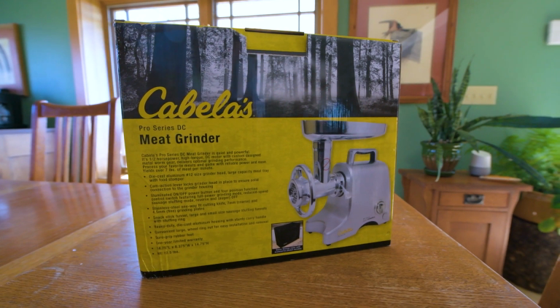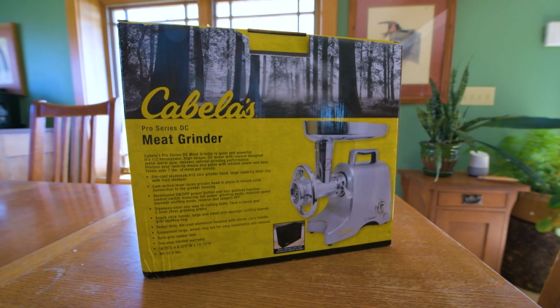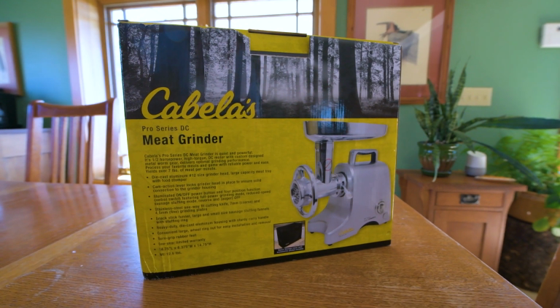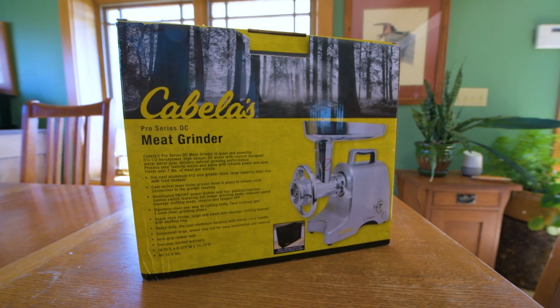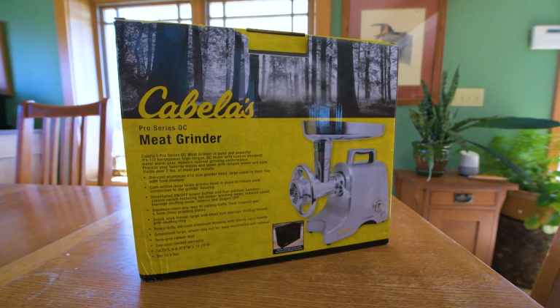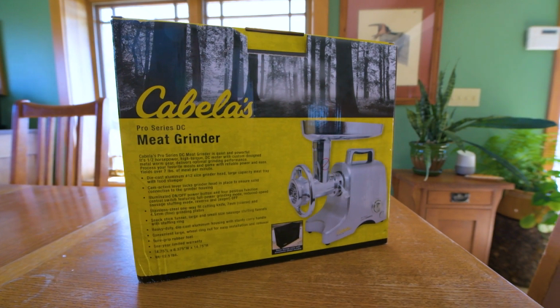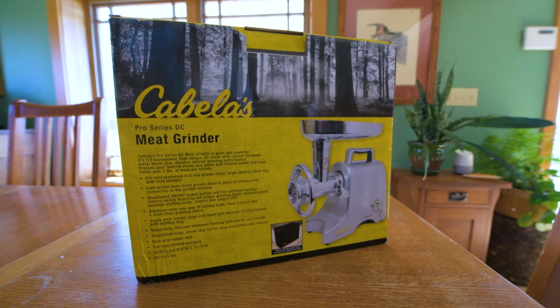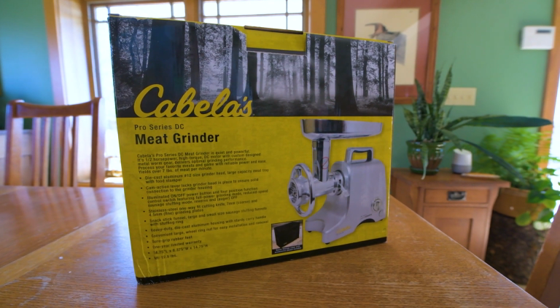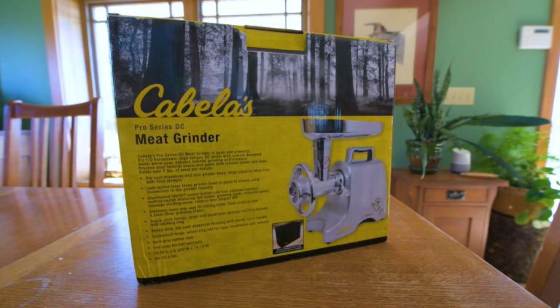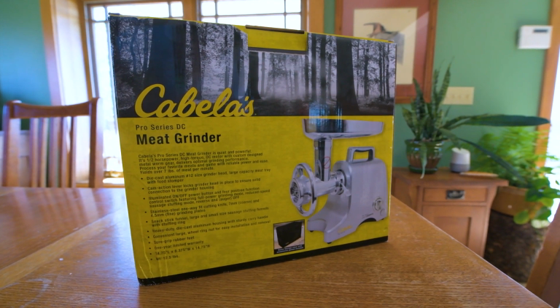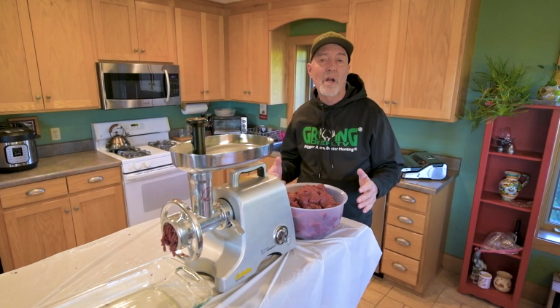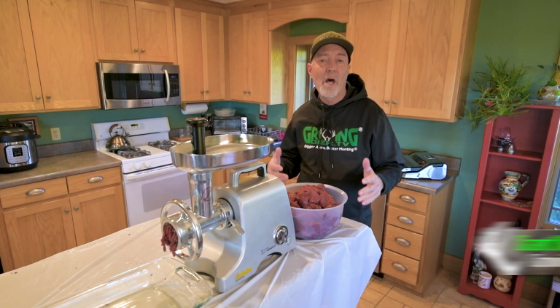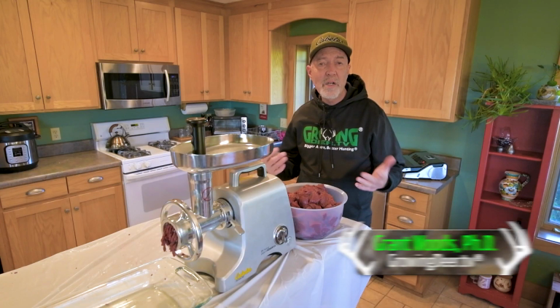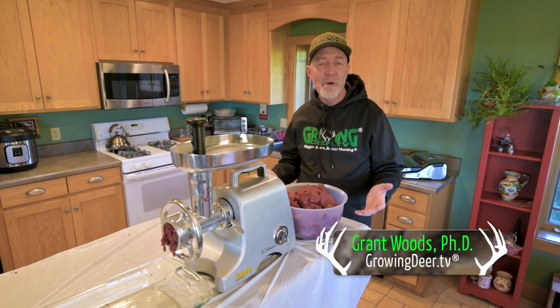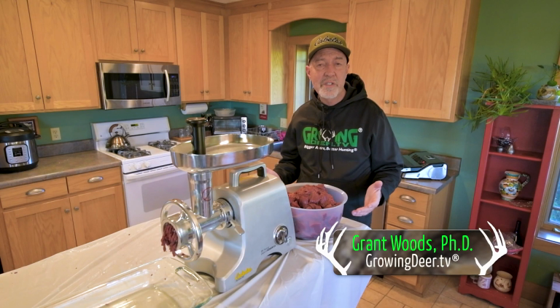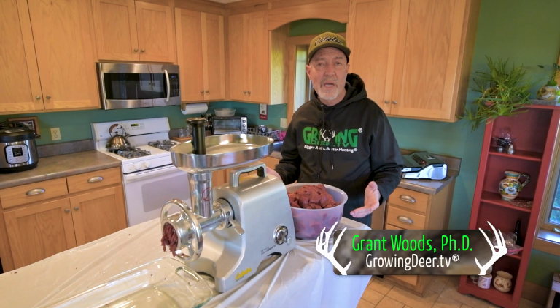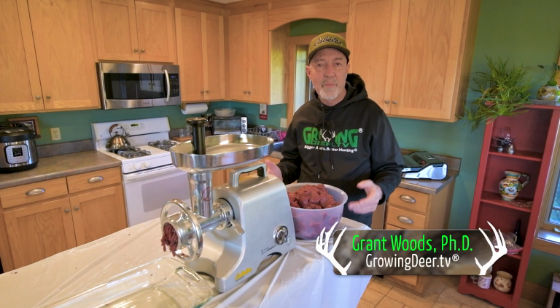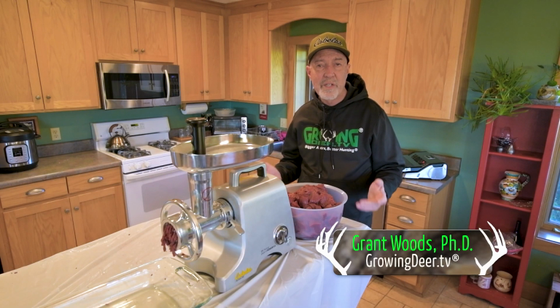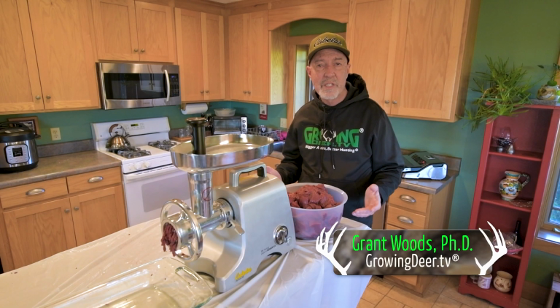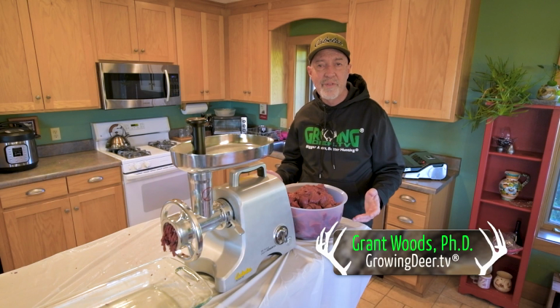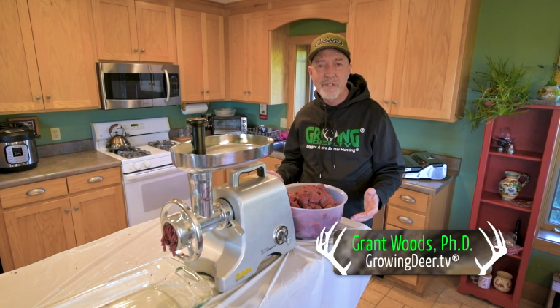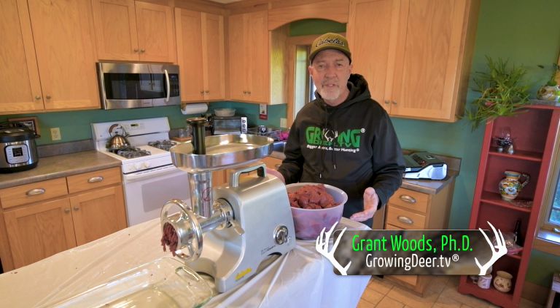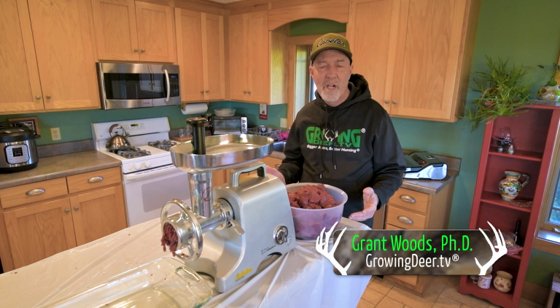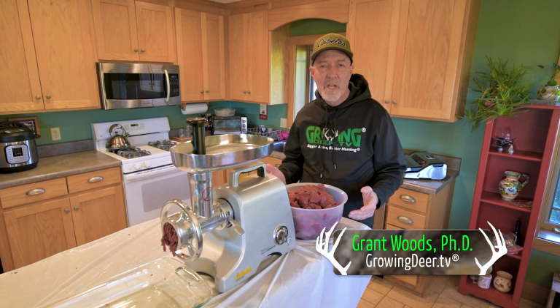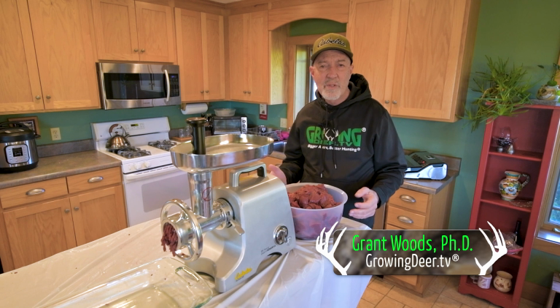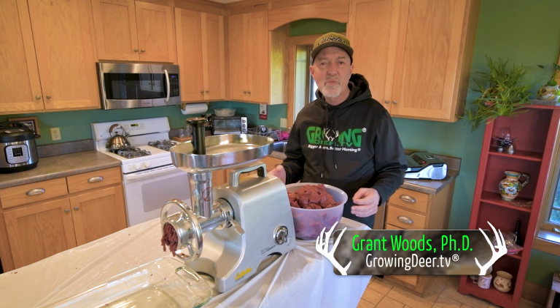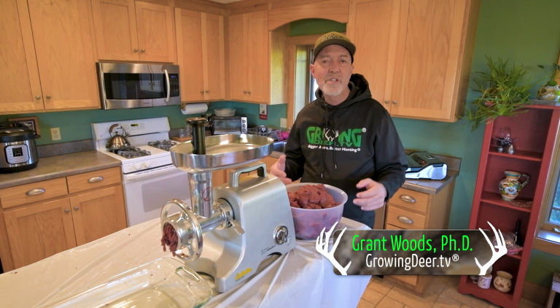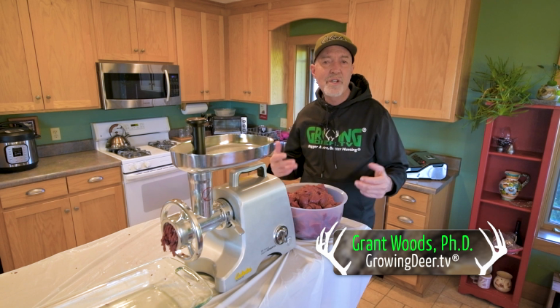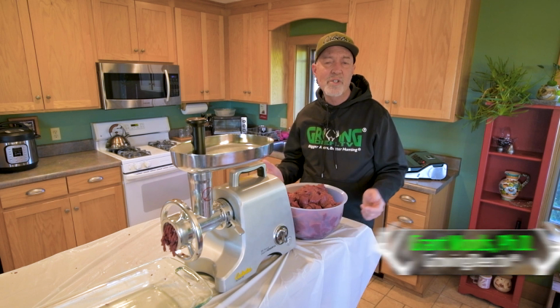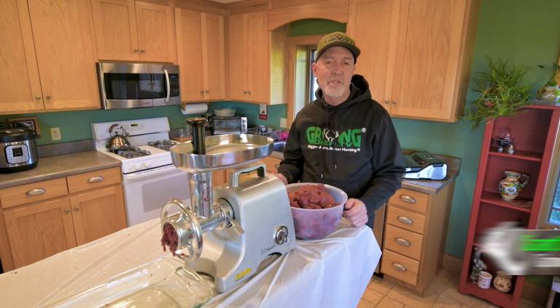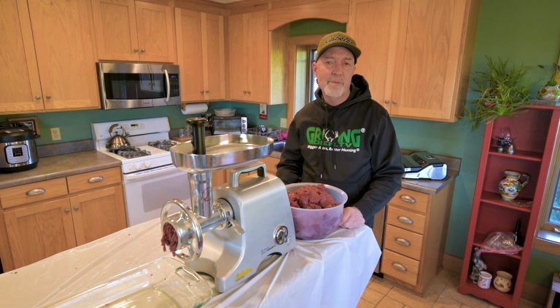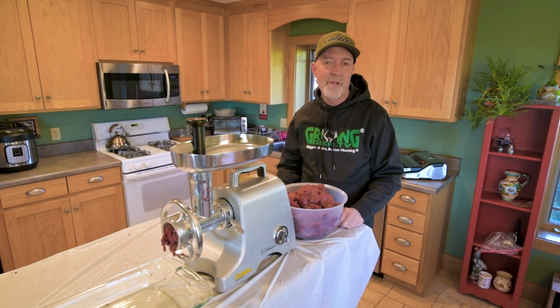I tagged a doe recently and we get a lot of questions about how we process venison. So I just want to share some tips today.